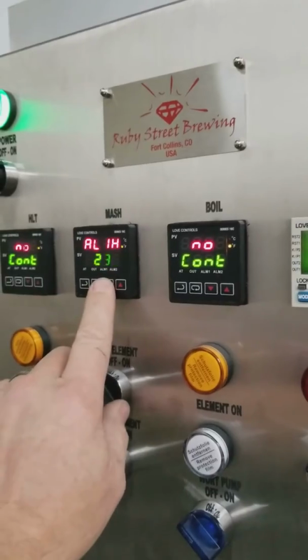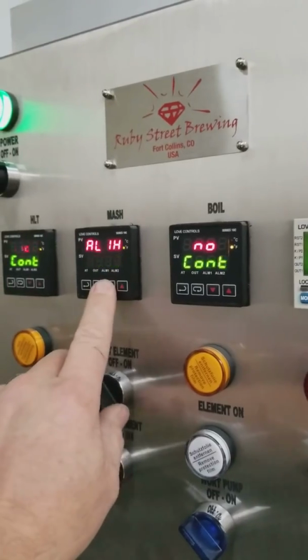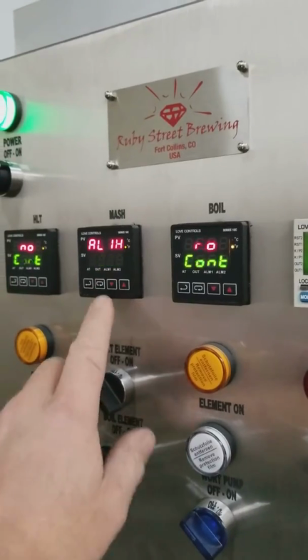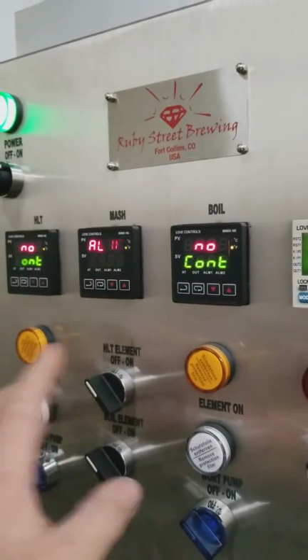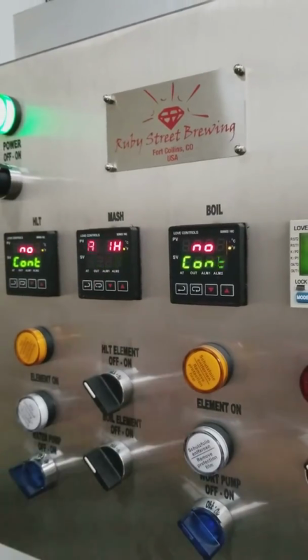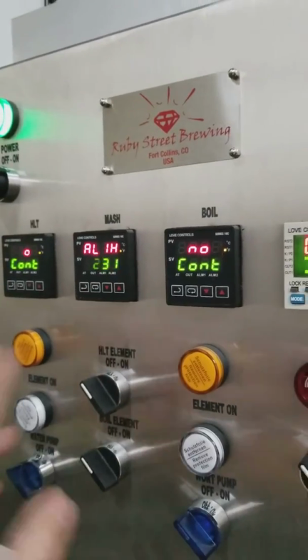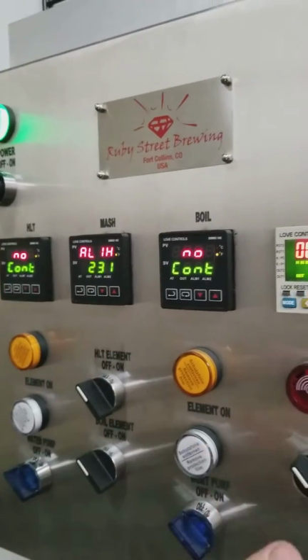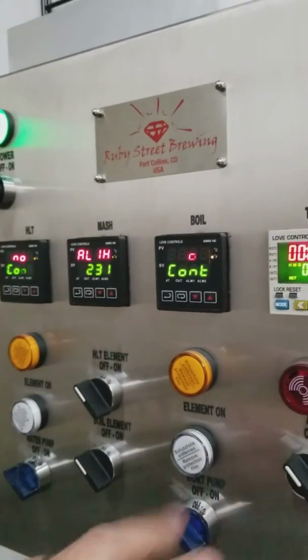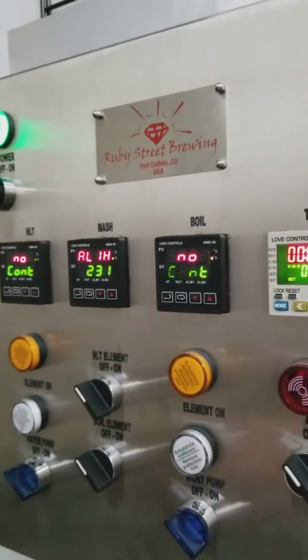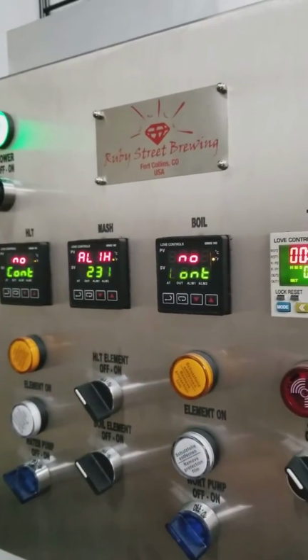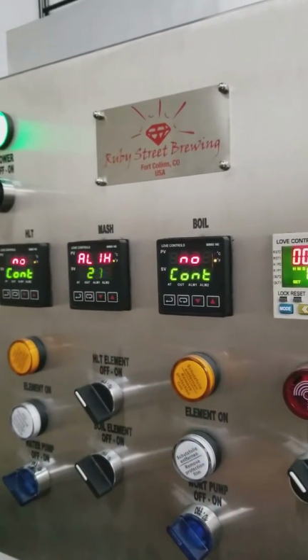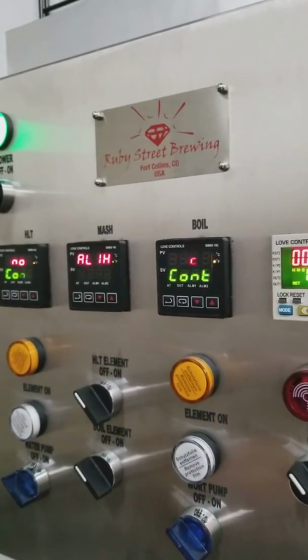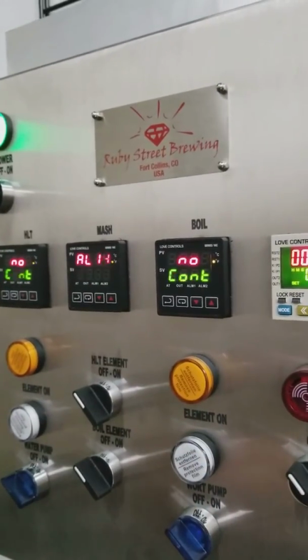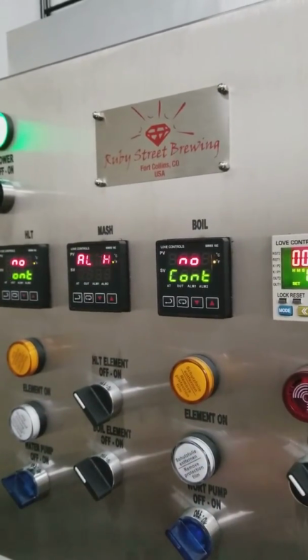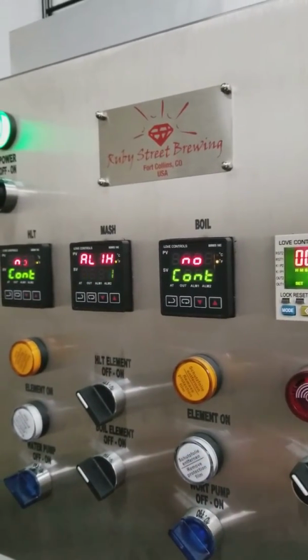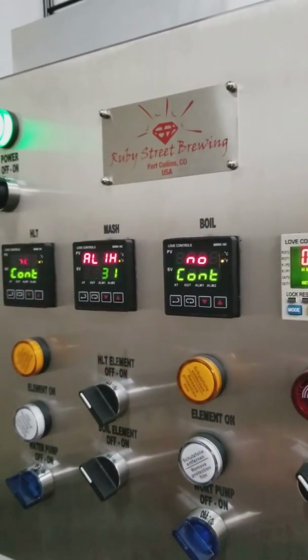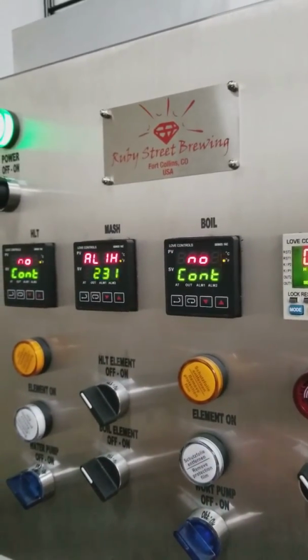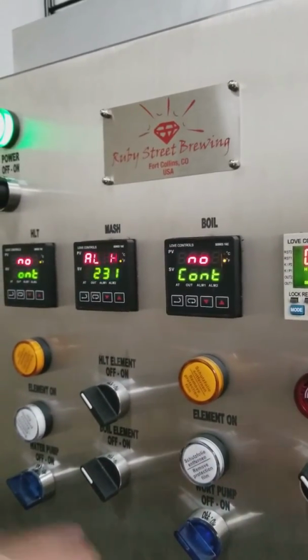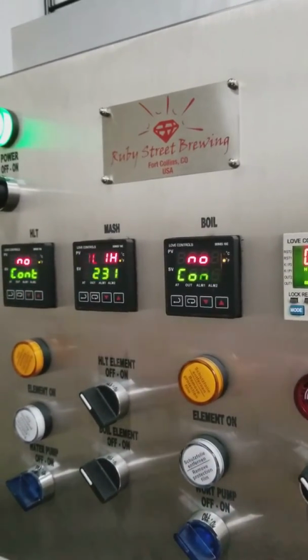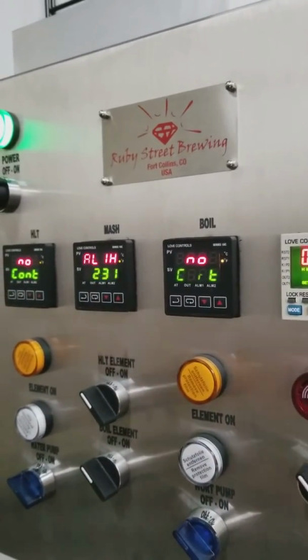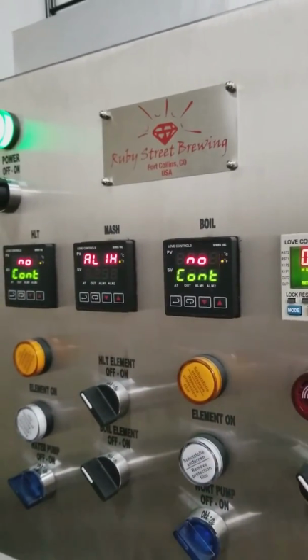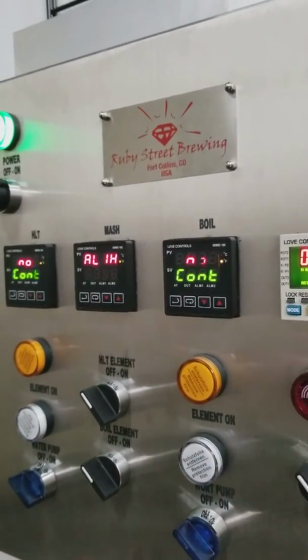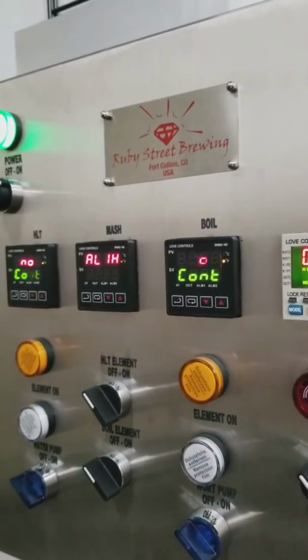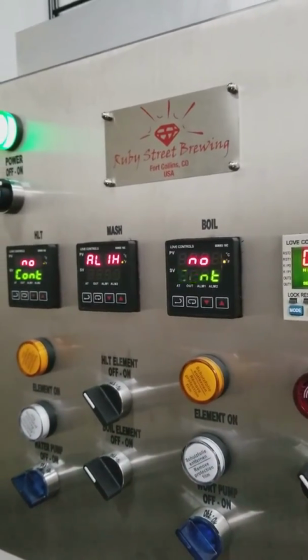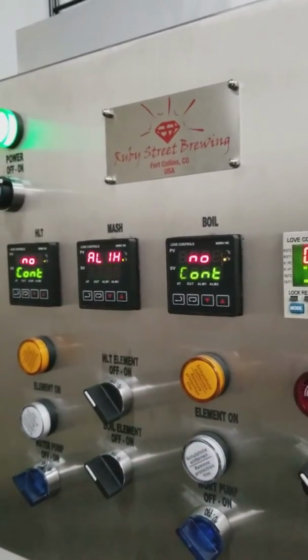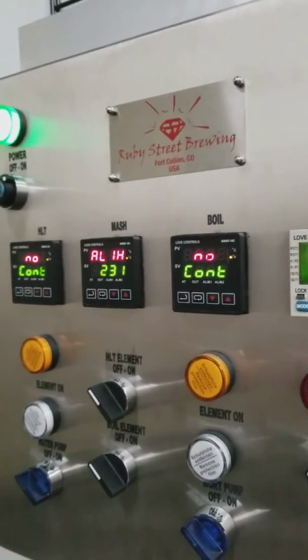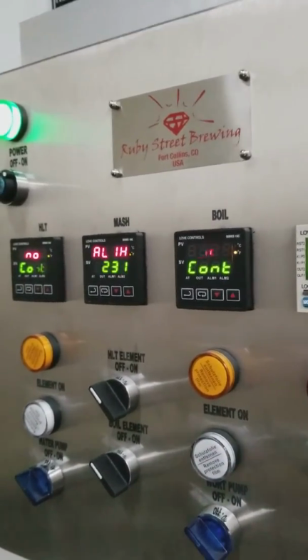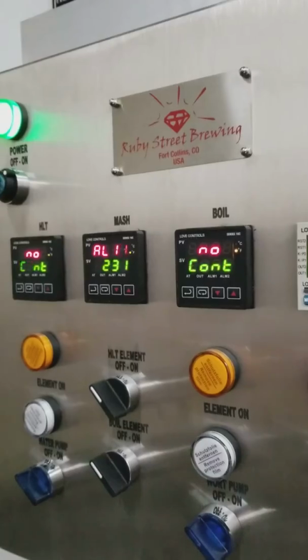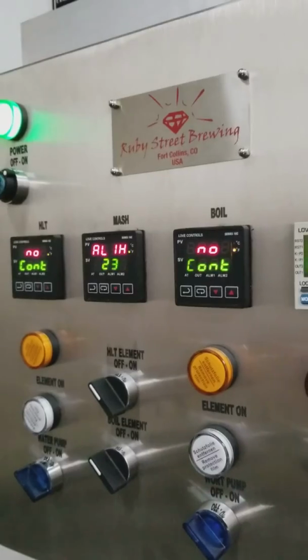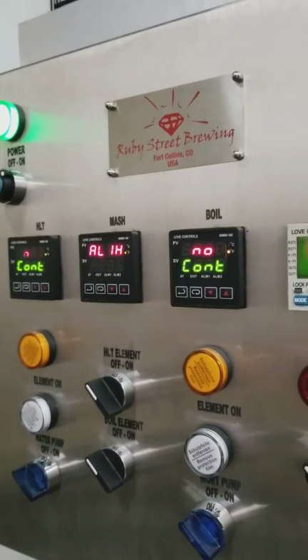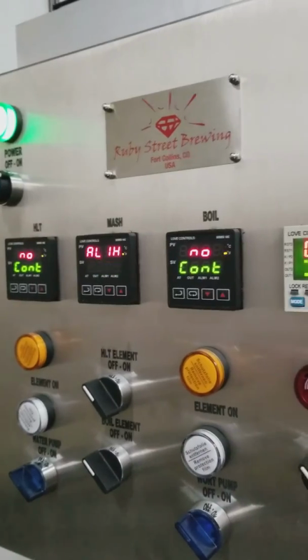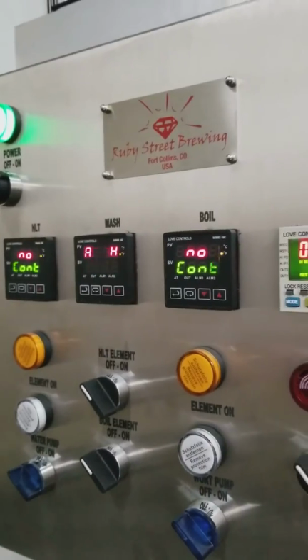Setup would be the same for all three controllers. Hopefully that helps. Thanks a lot. Take care.